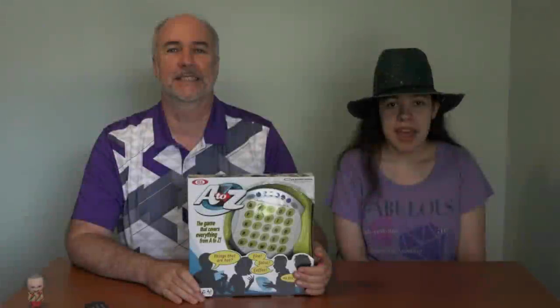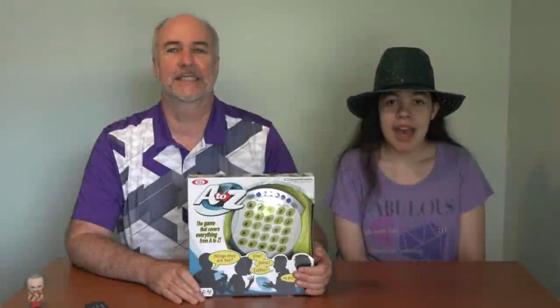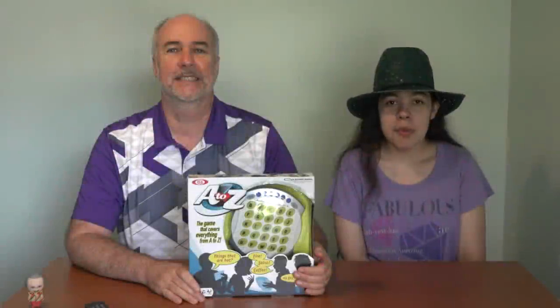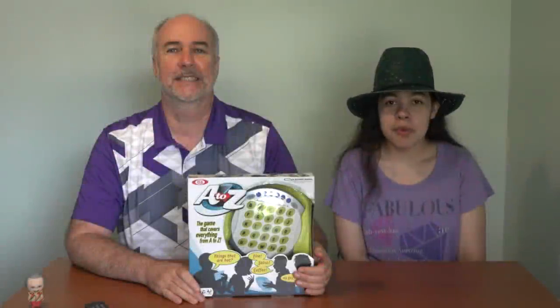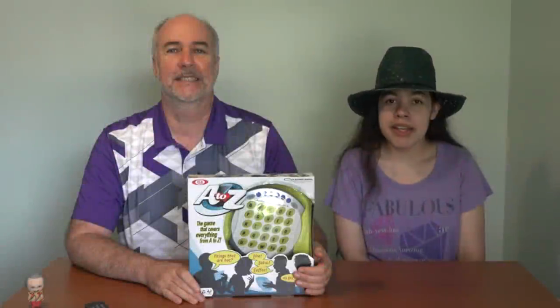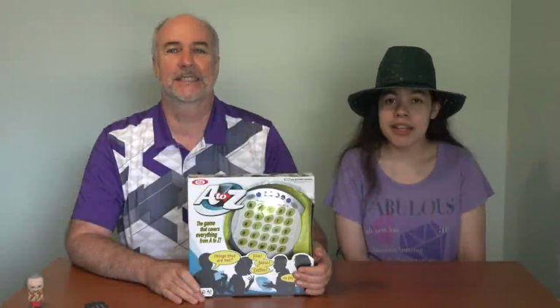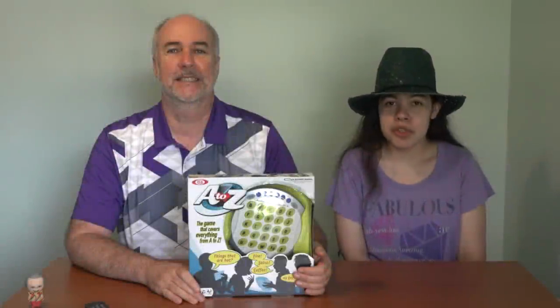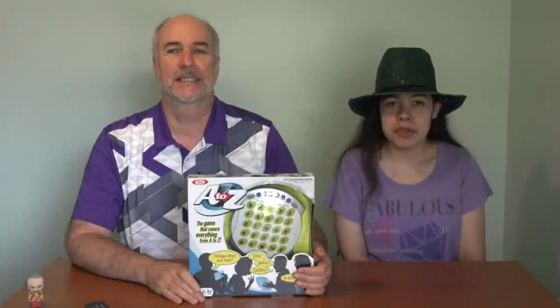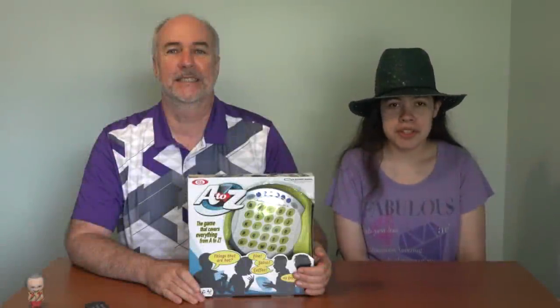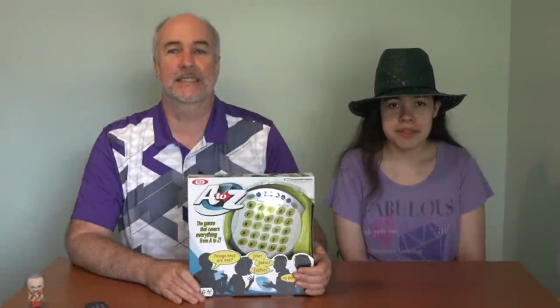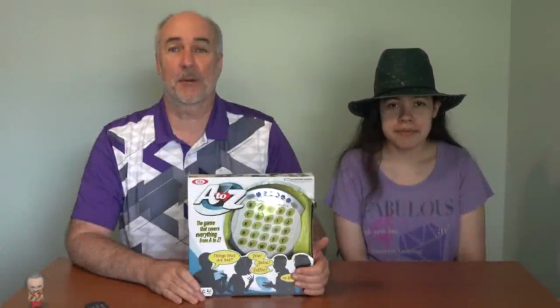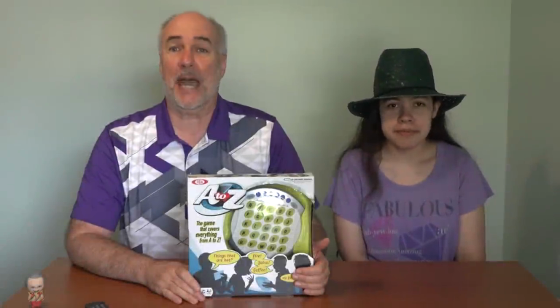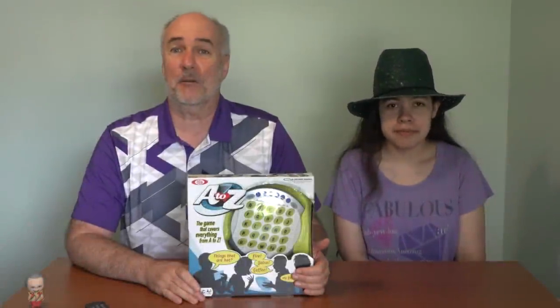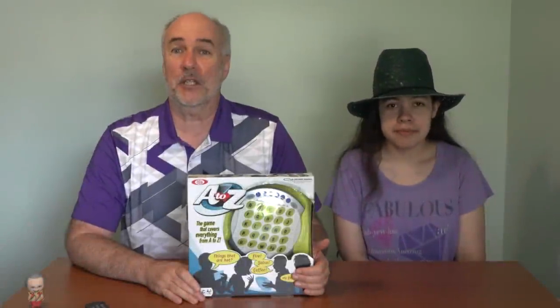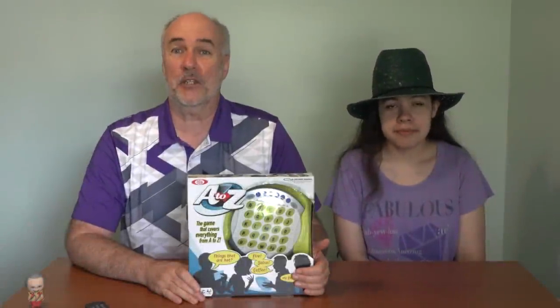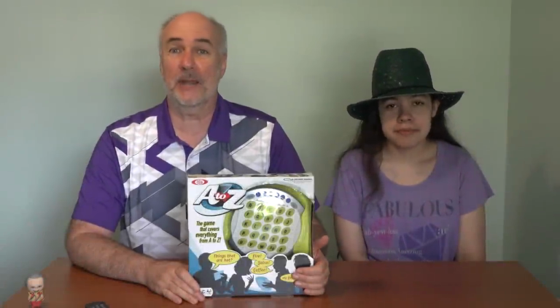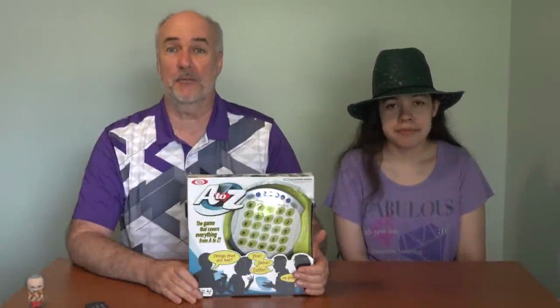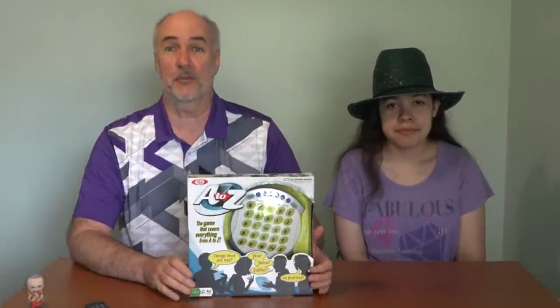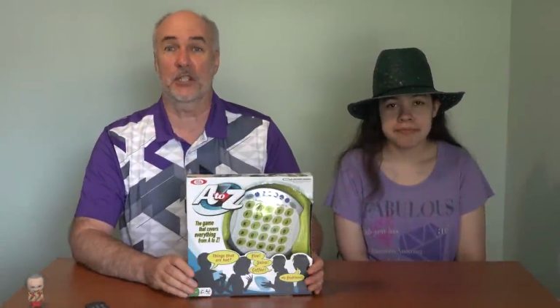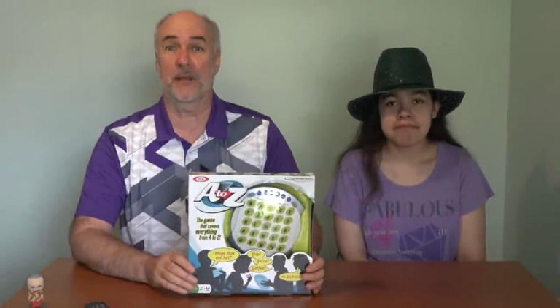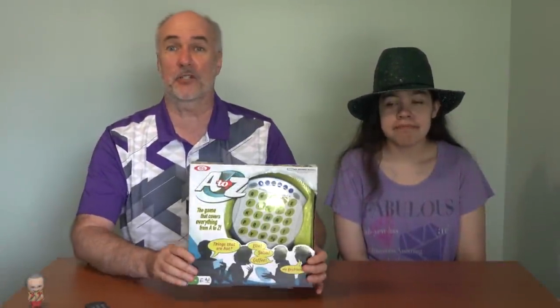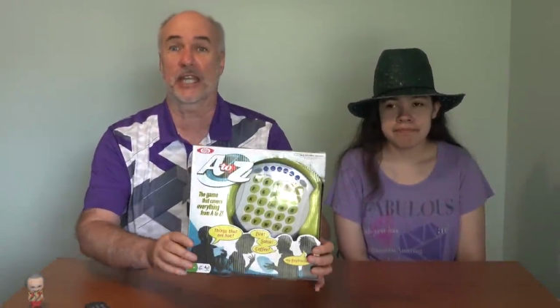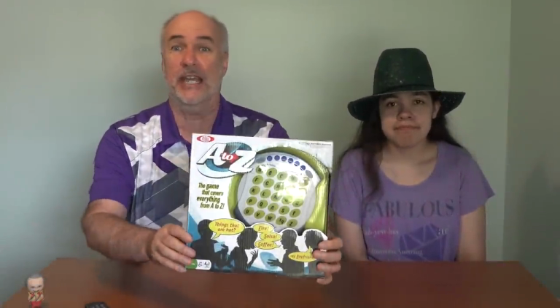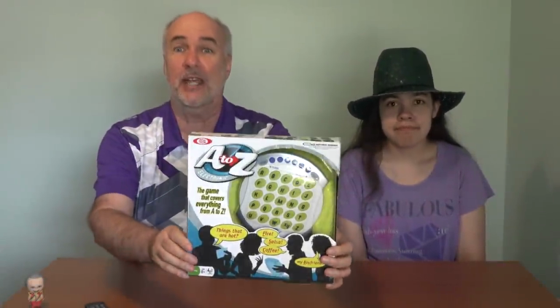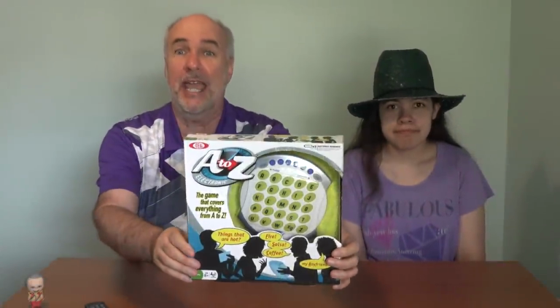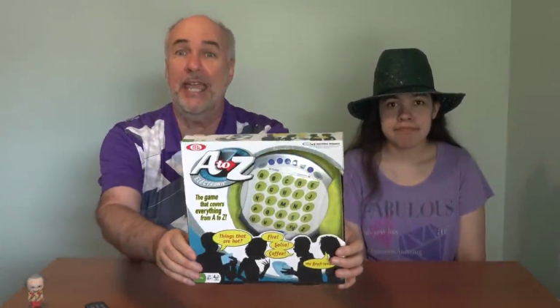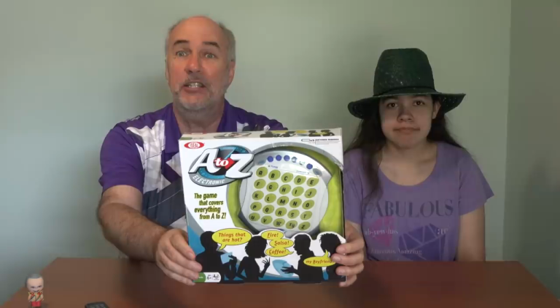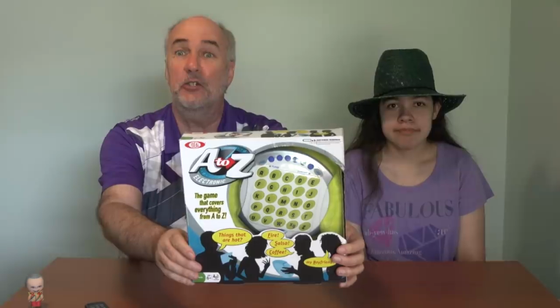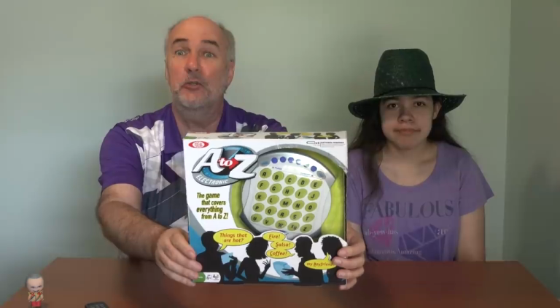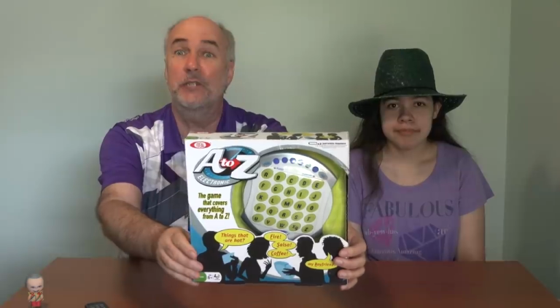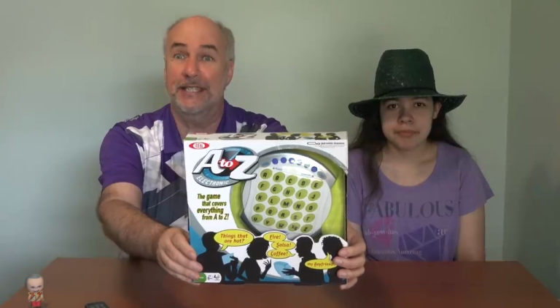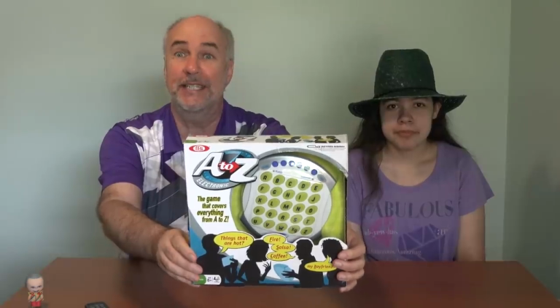Hi, we're Rainy Daydreamers, and we're back with another game review. Today we're checking out A to Z.